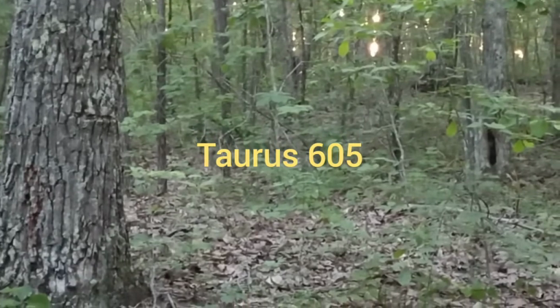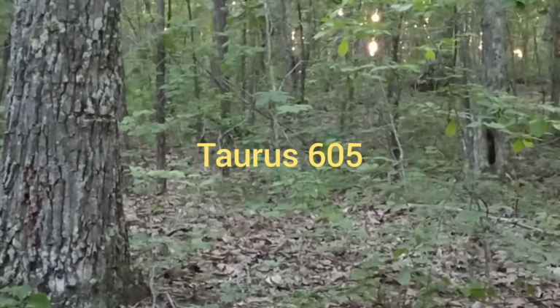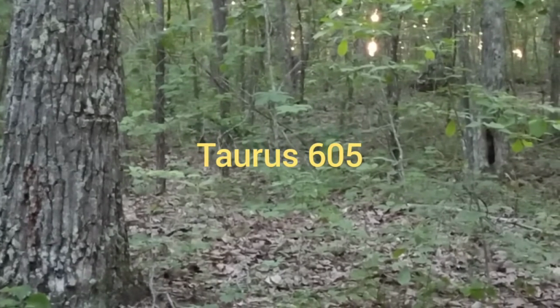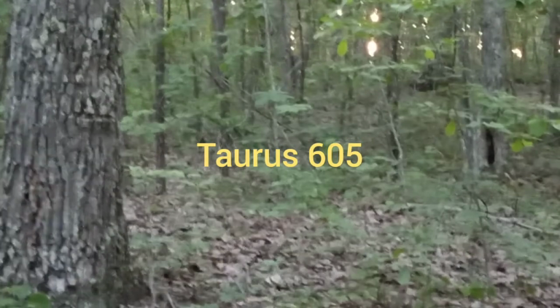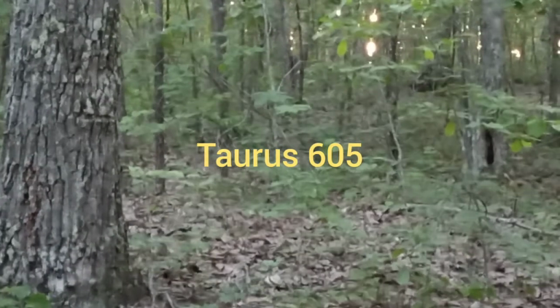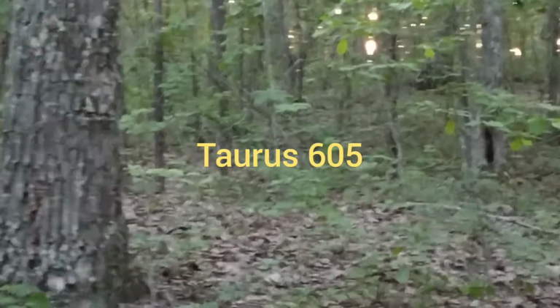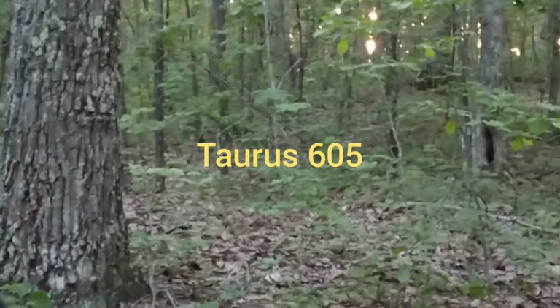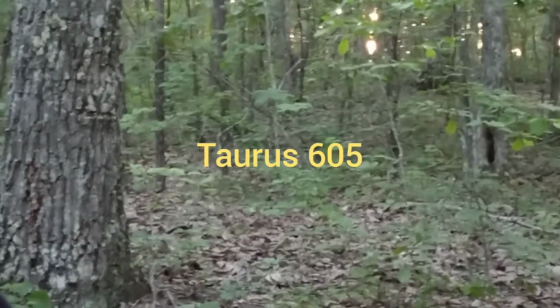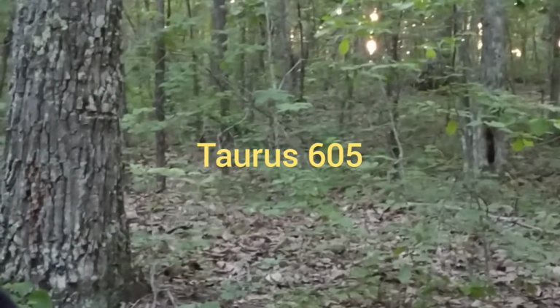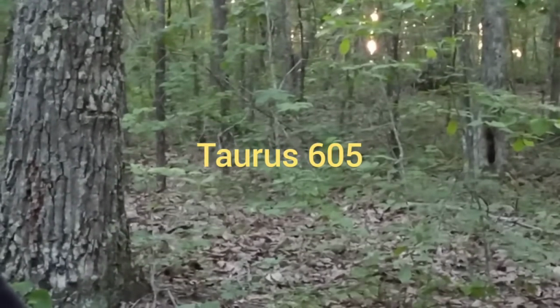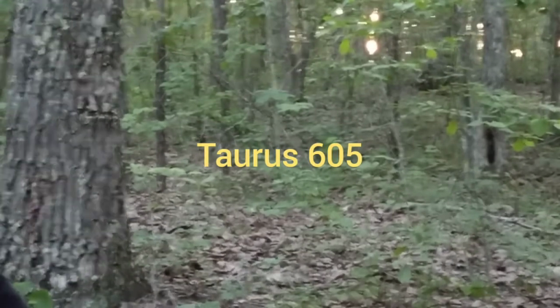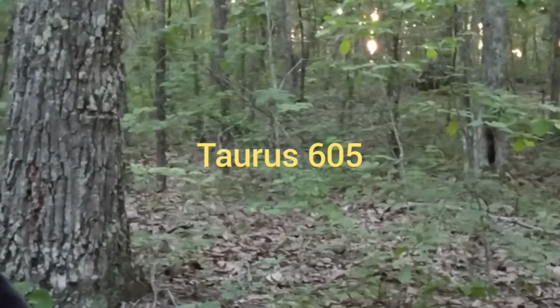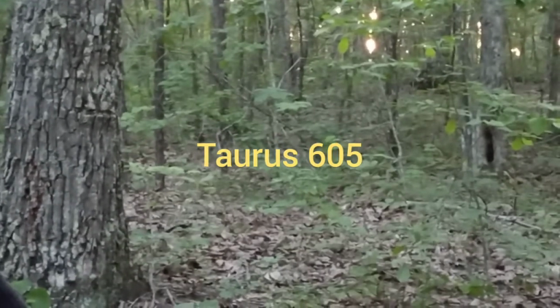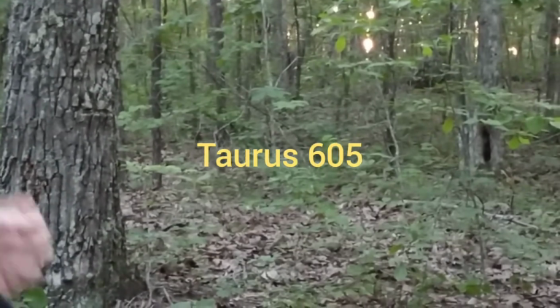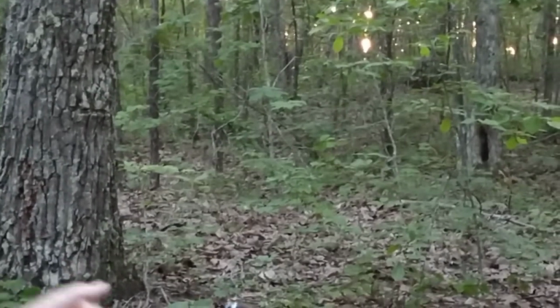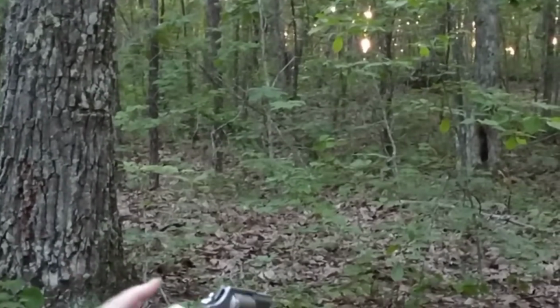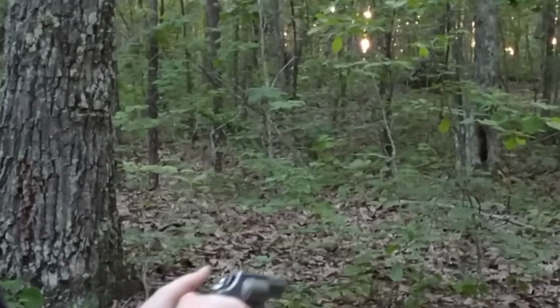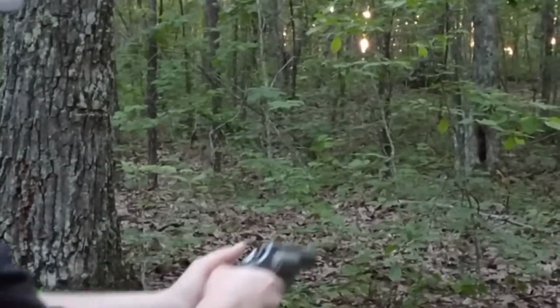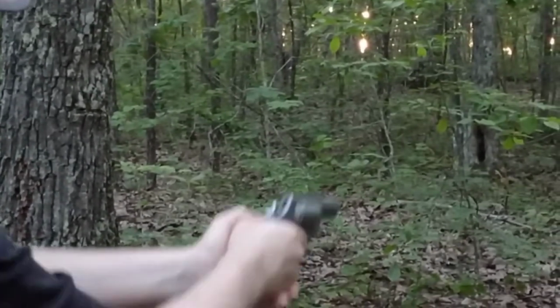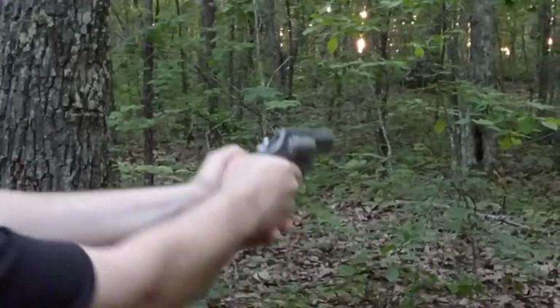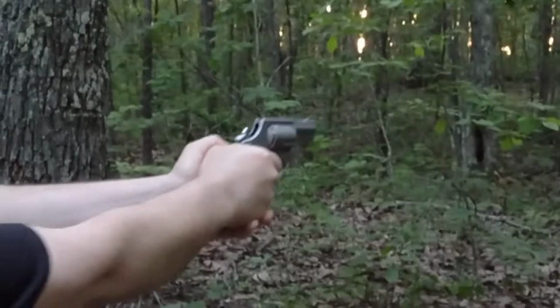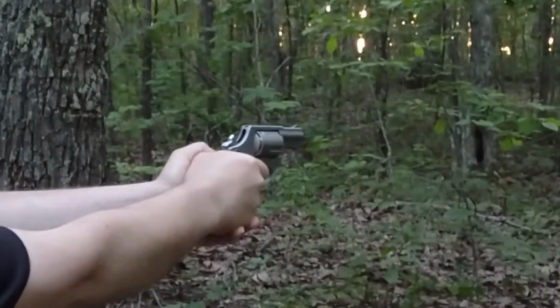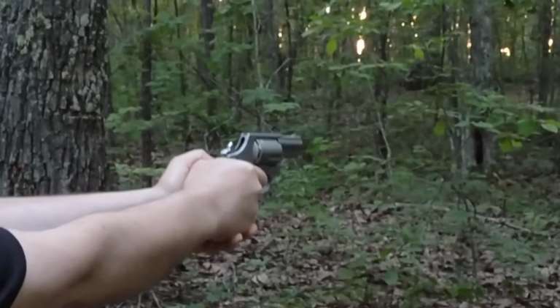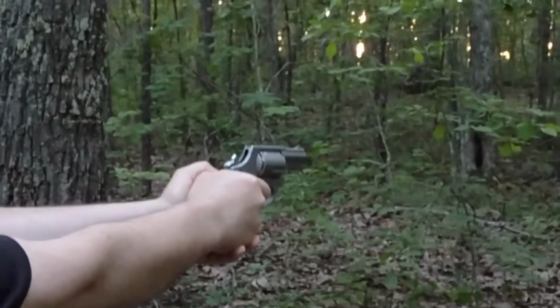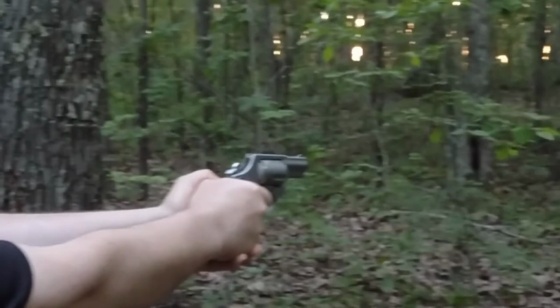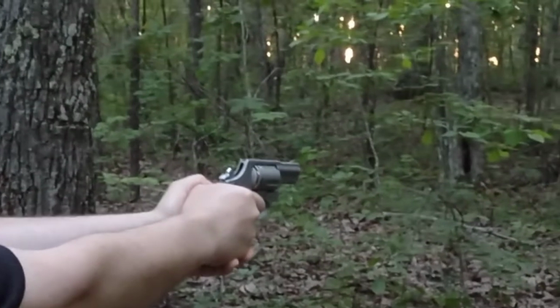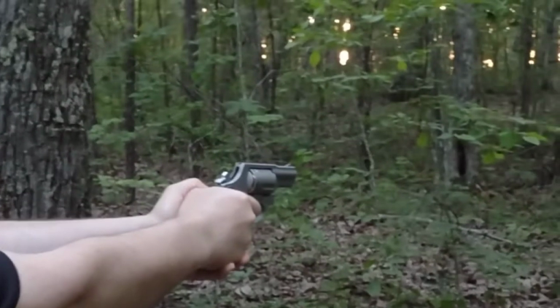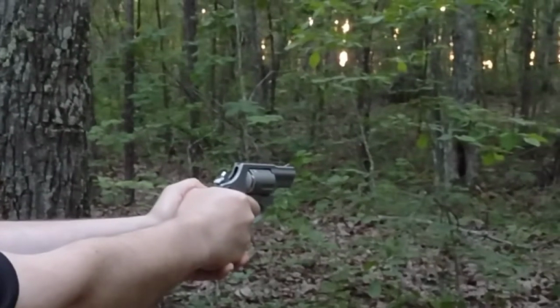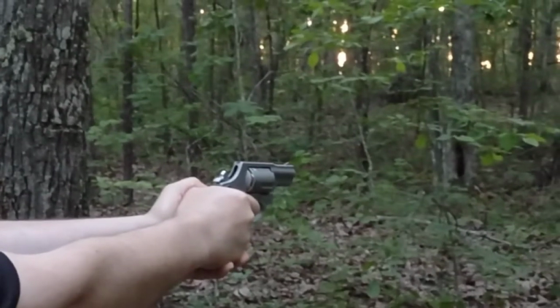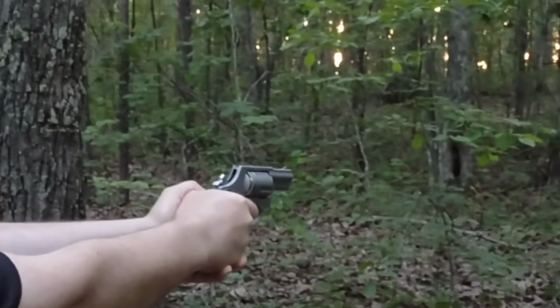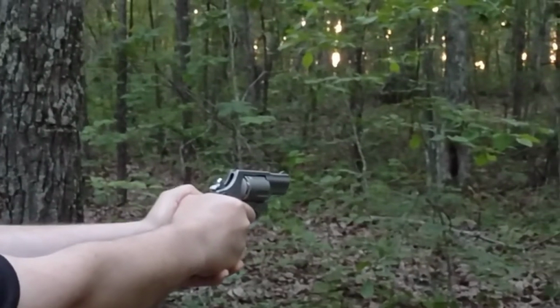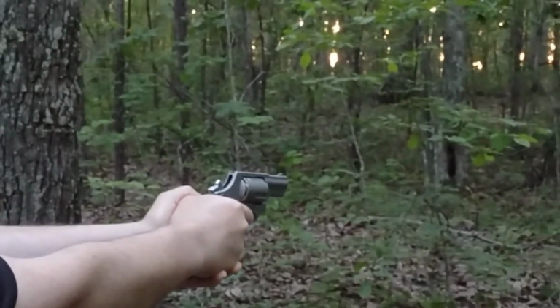Here we are shooting the Taurus 605, shooting some .38 special through it.